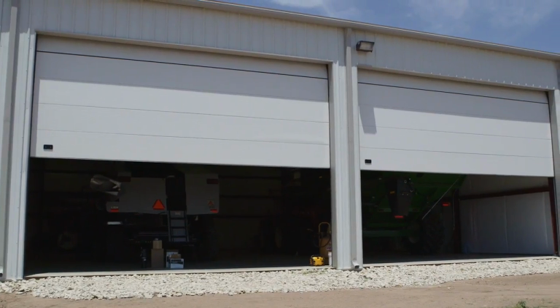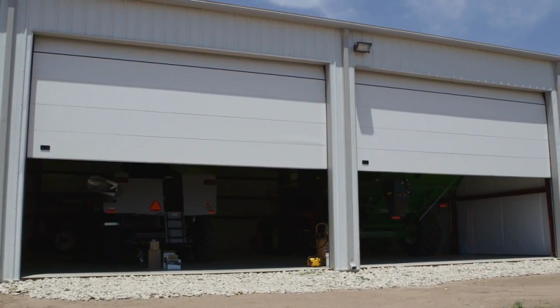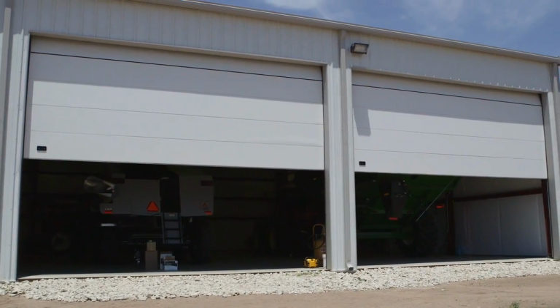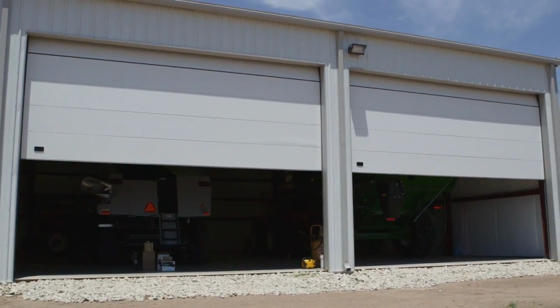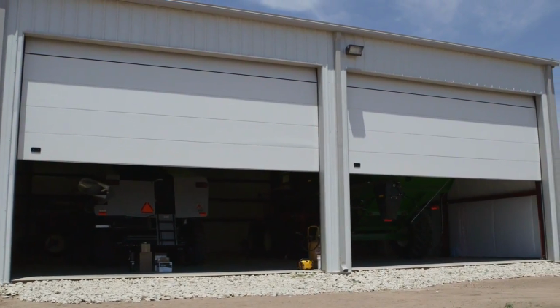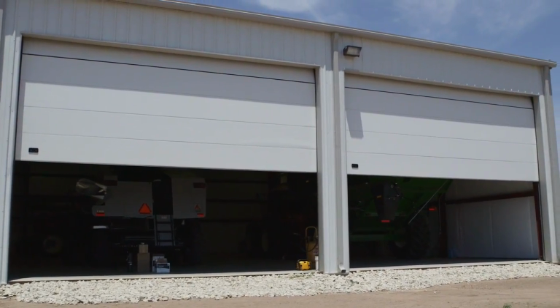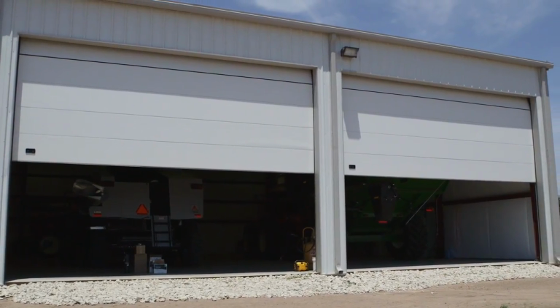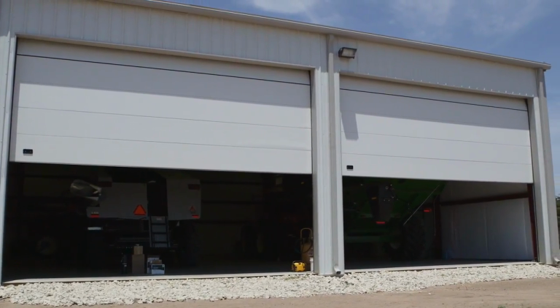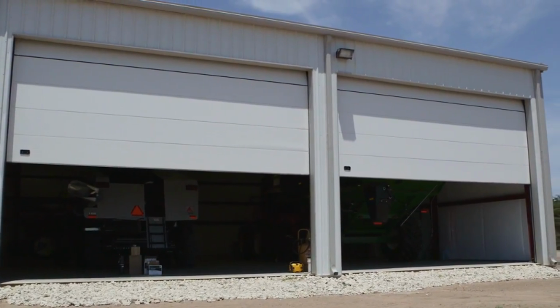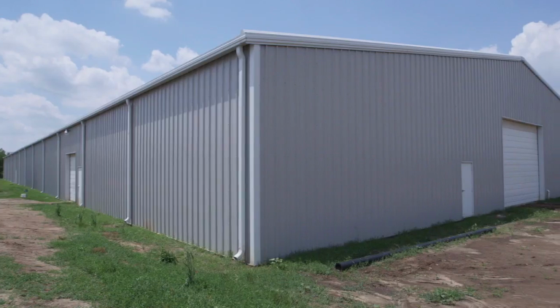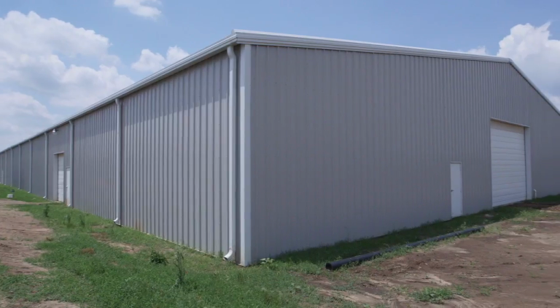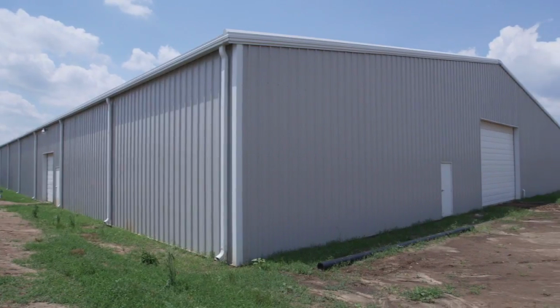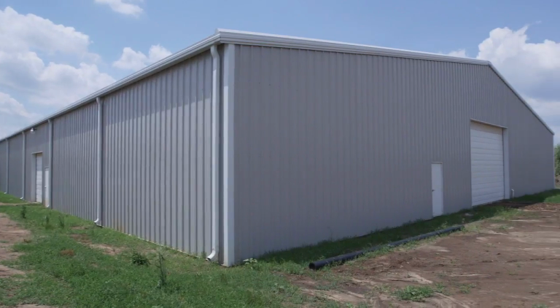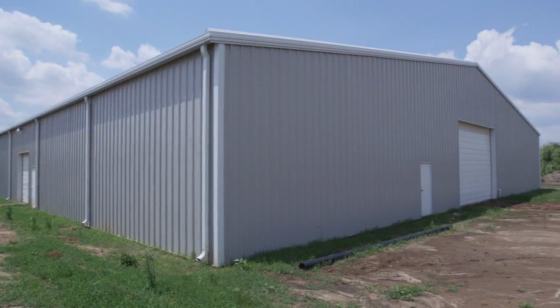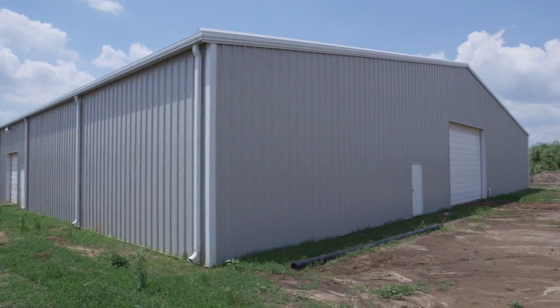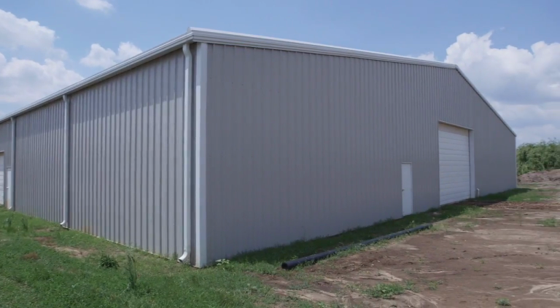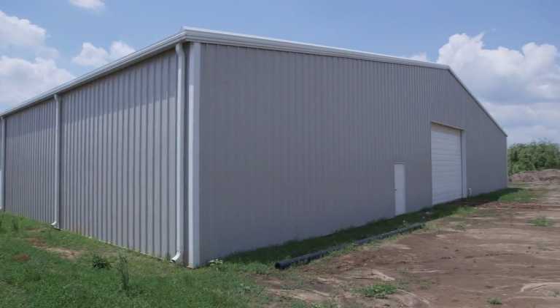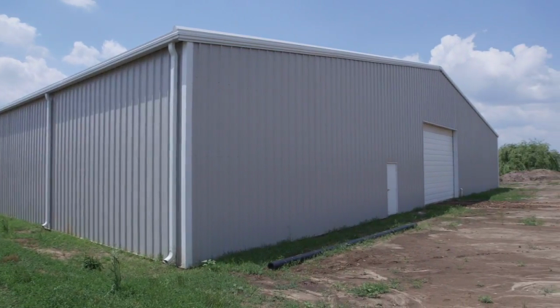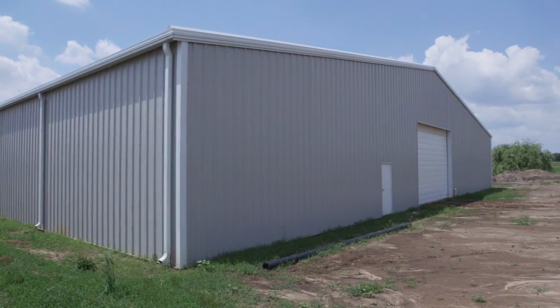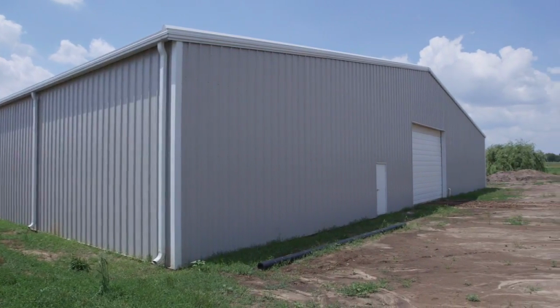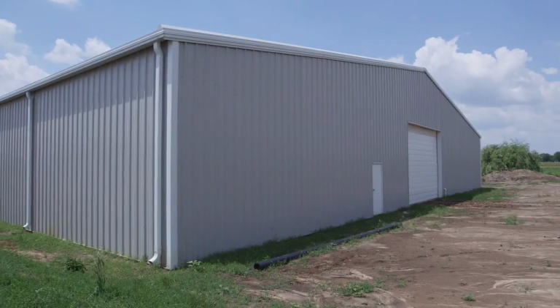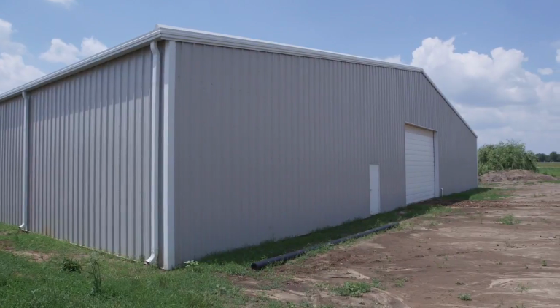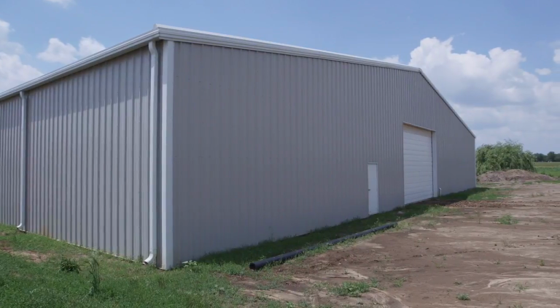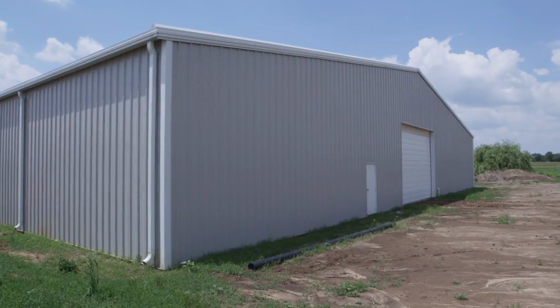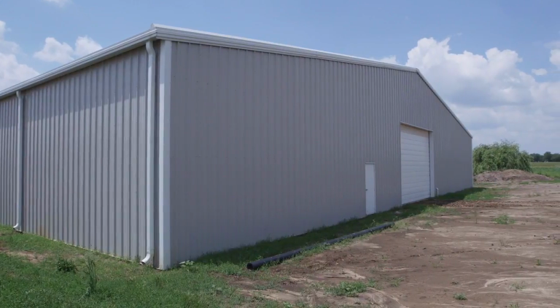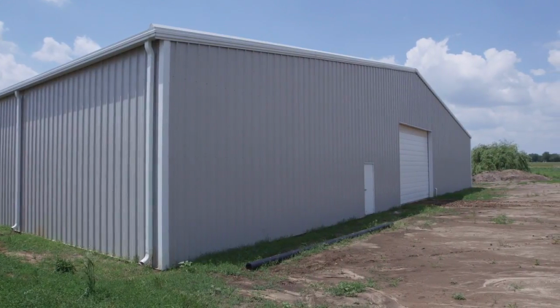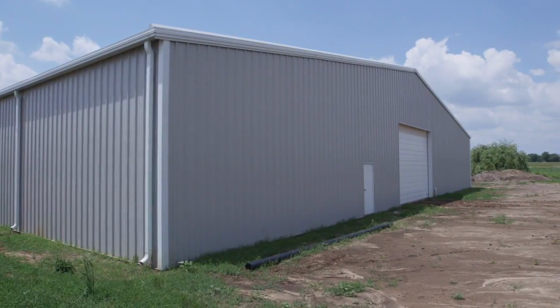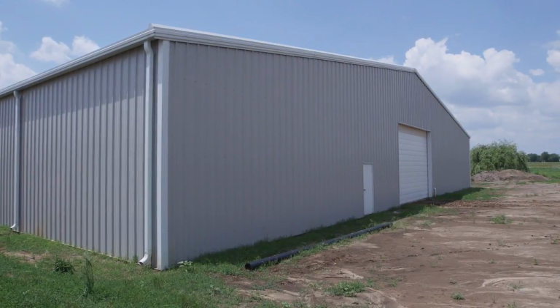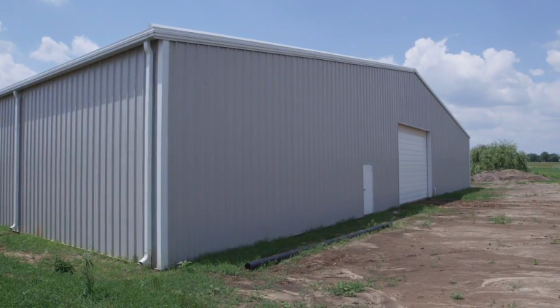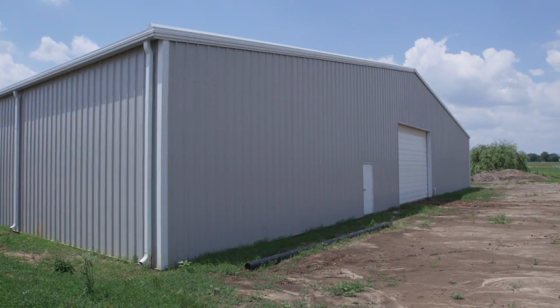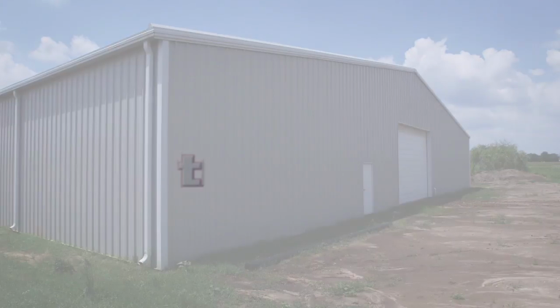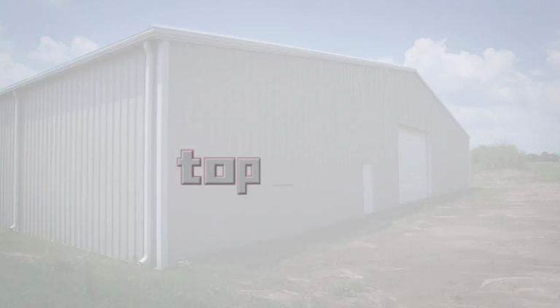At that point, you have a completely sealed-in shell building sitting there on your property.